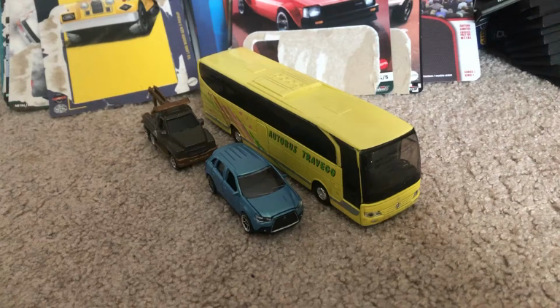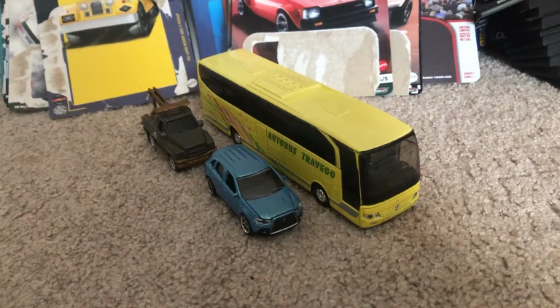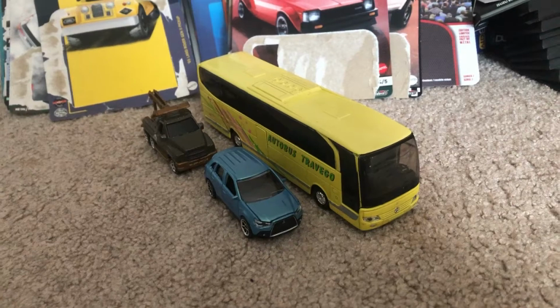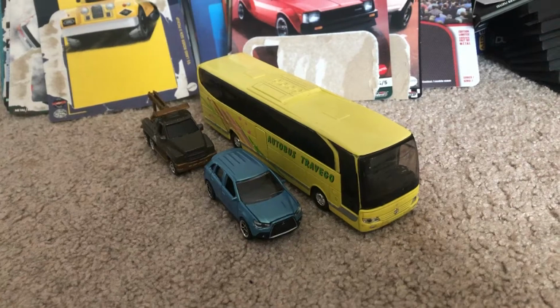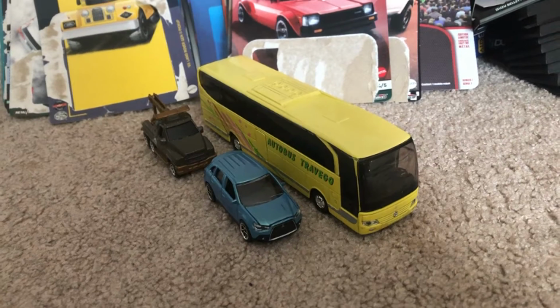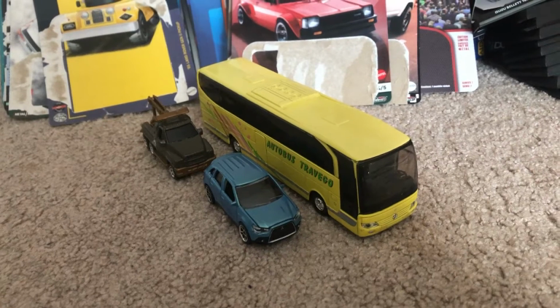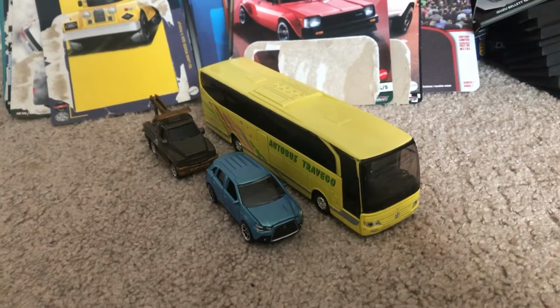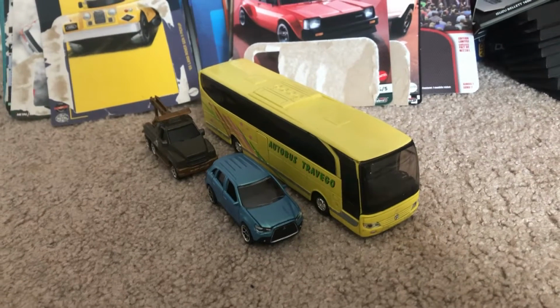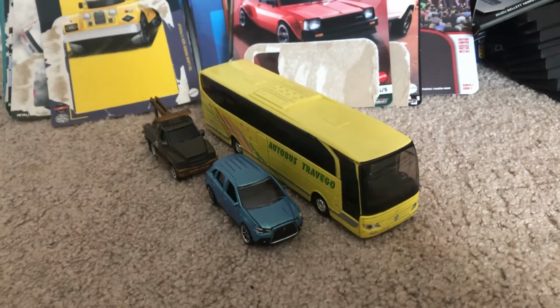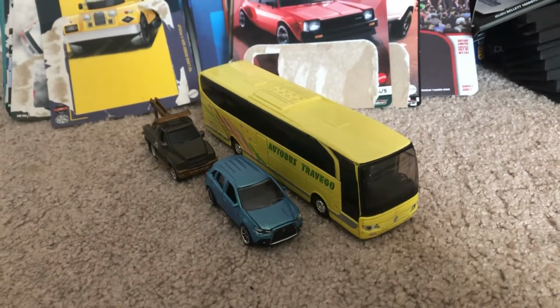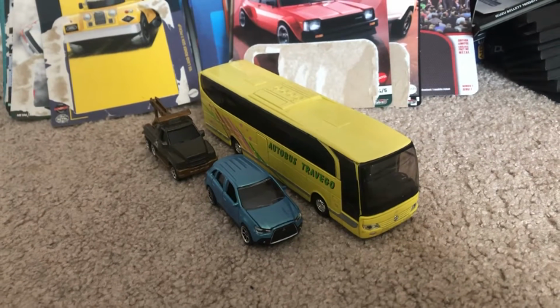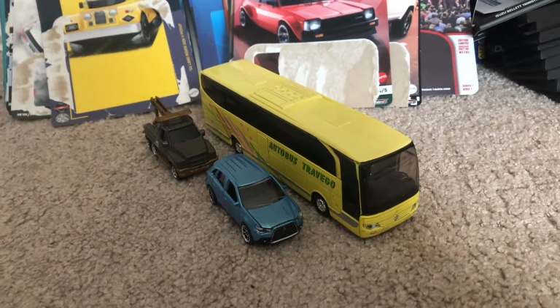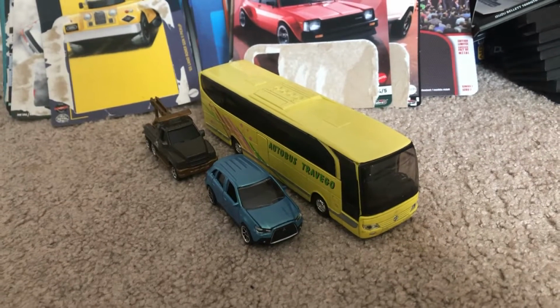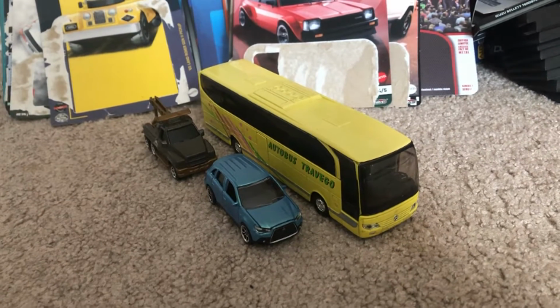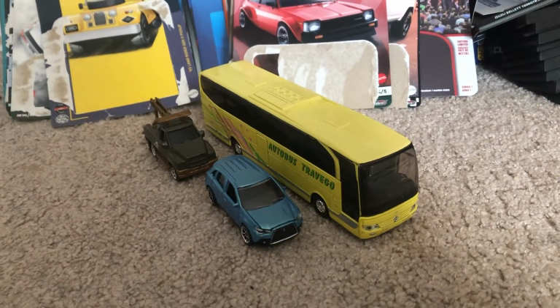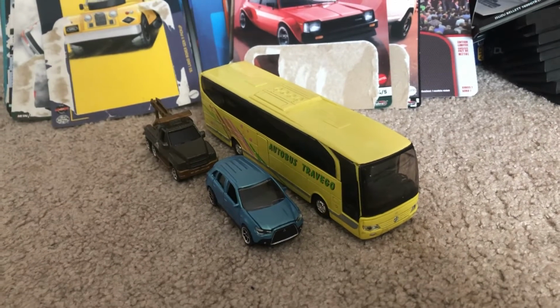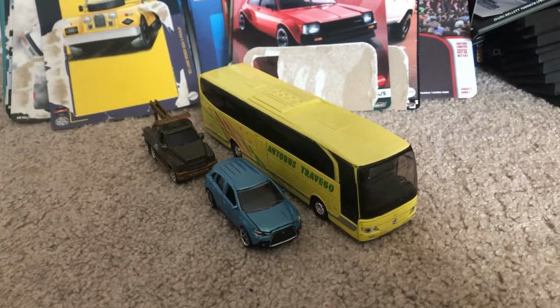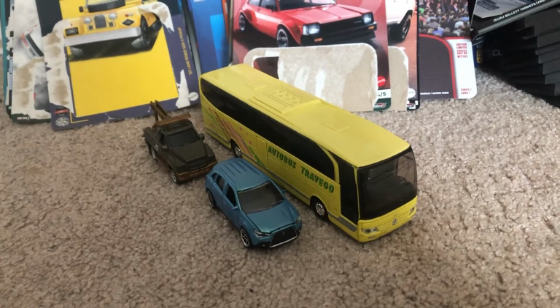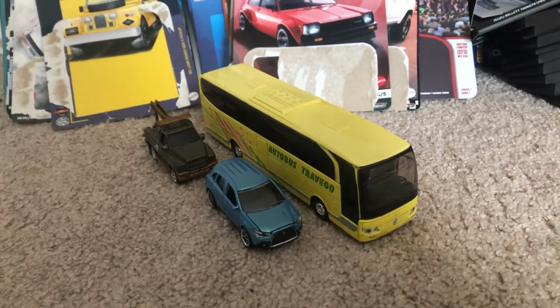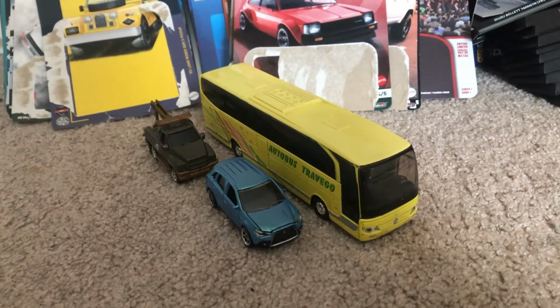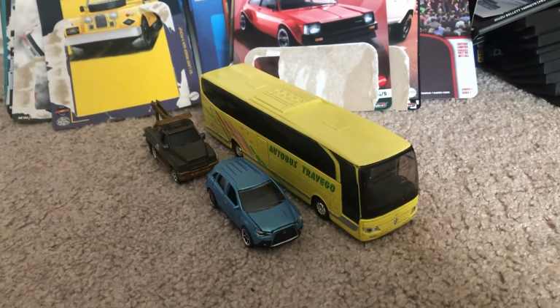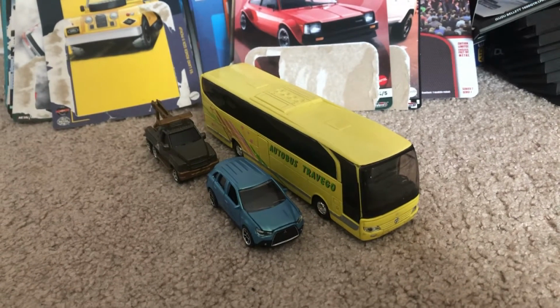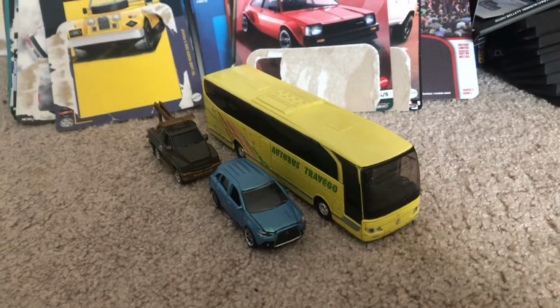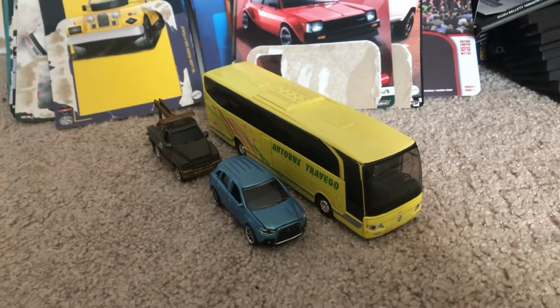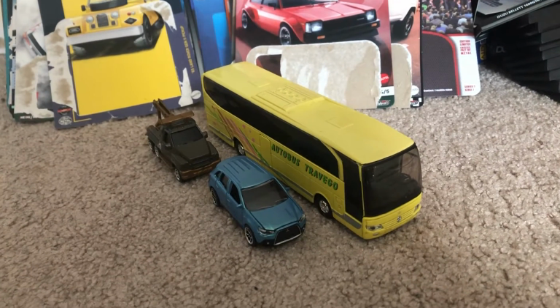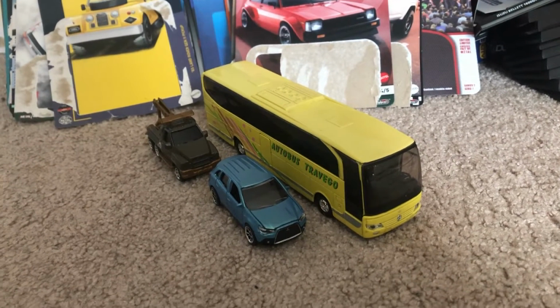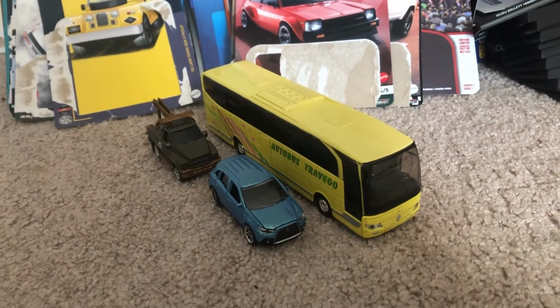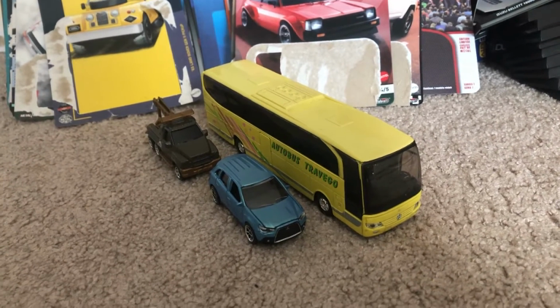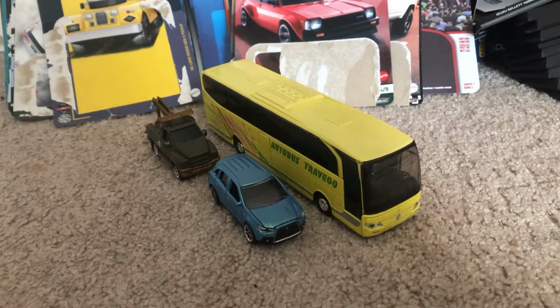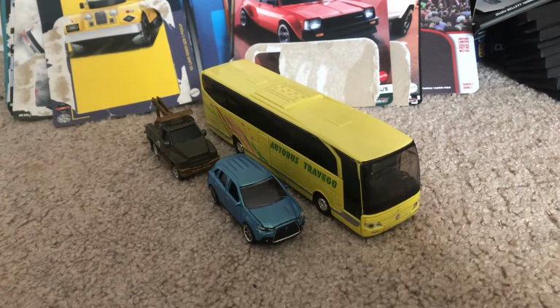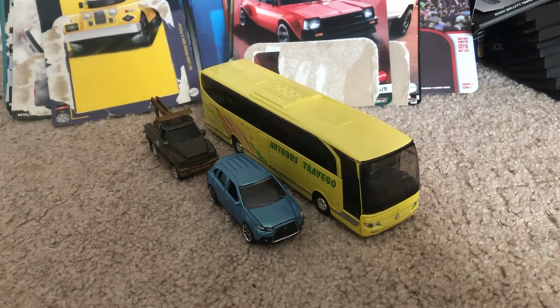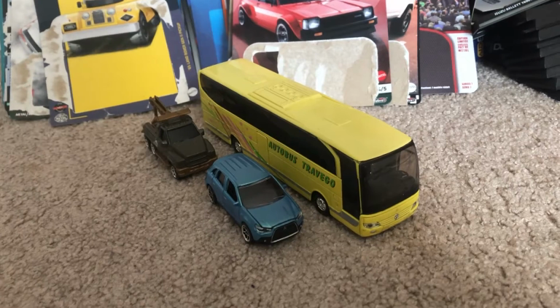Hey, what's up diecast fans? Joel Tony Studios here, today bringing another quick review on these models I've ordered from eBay.